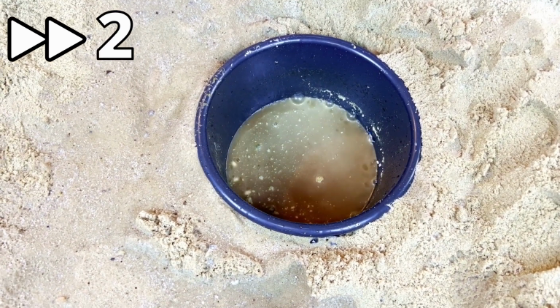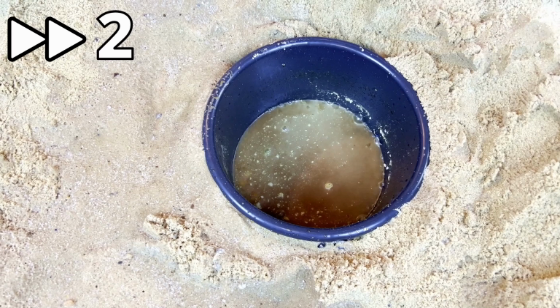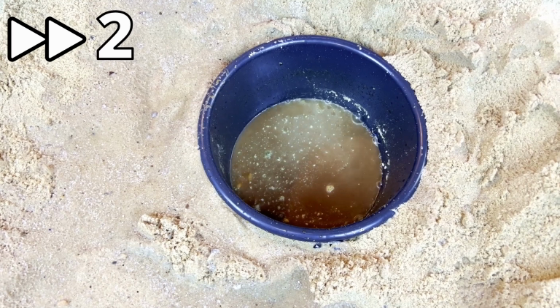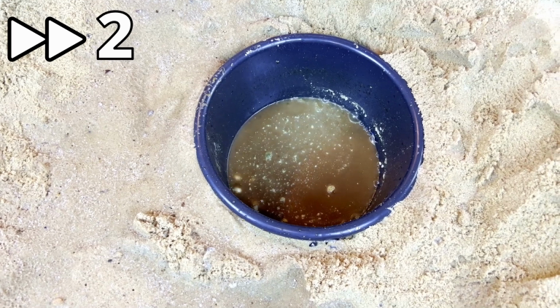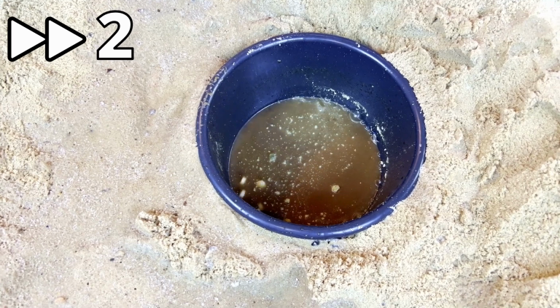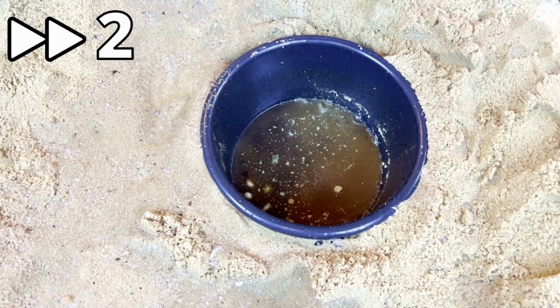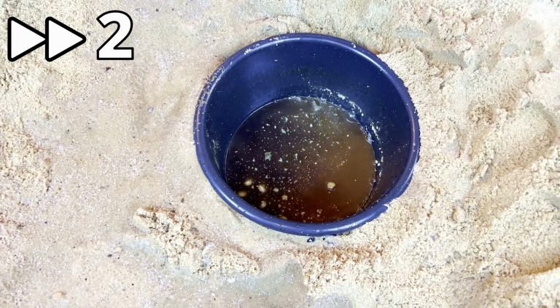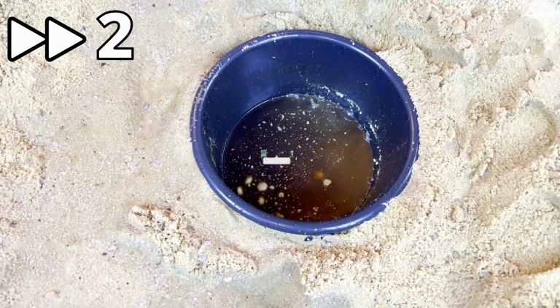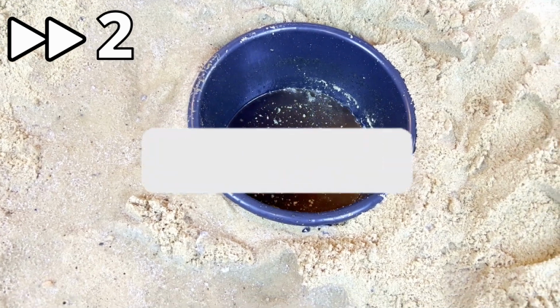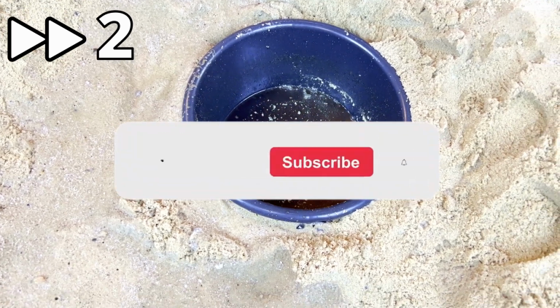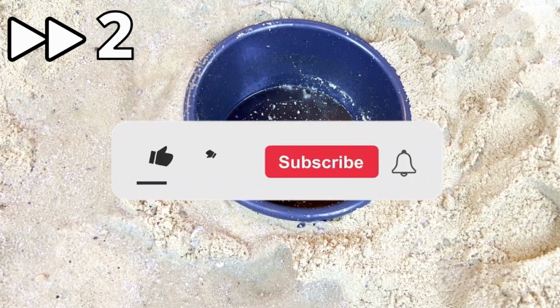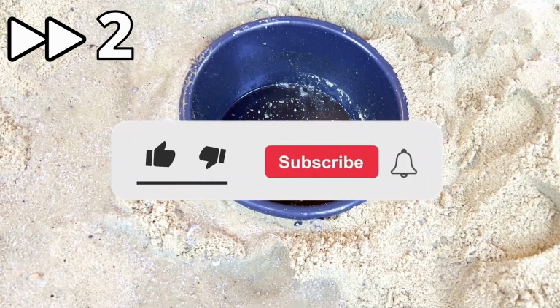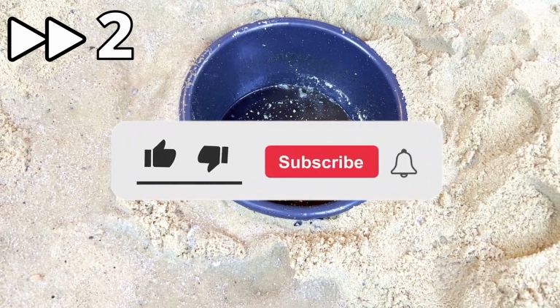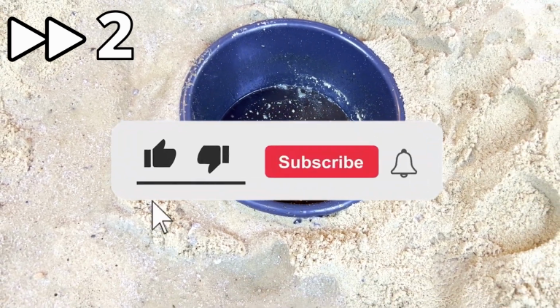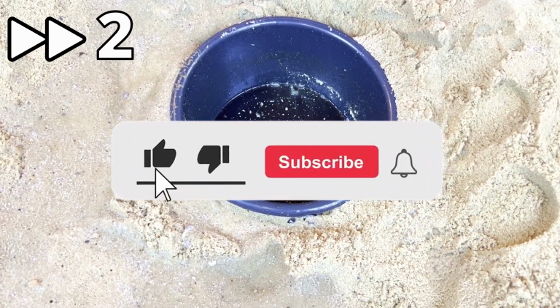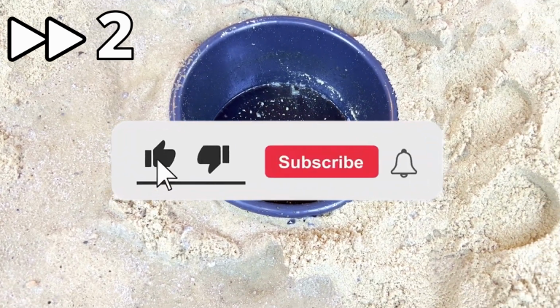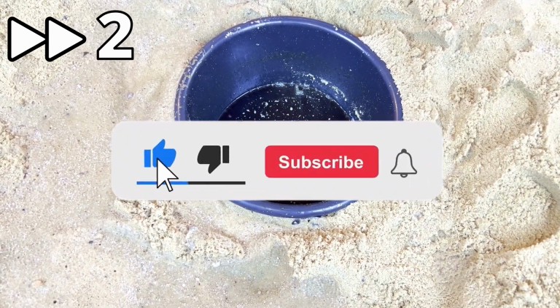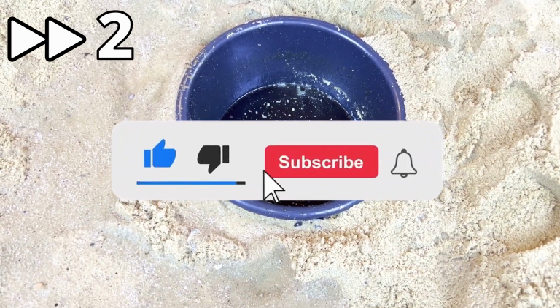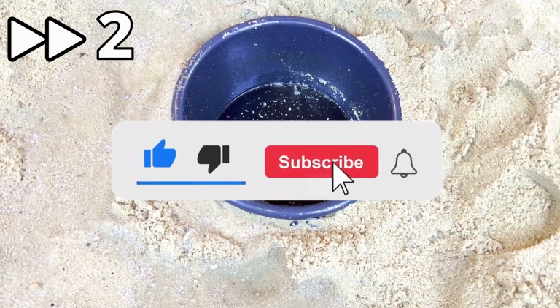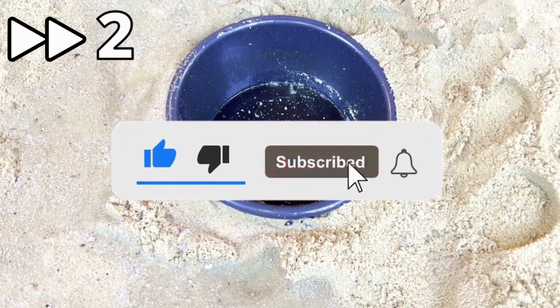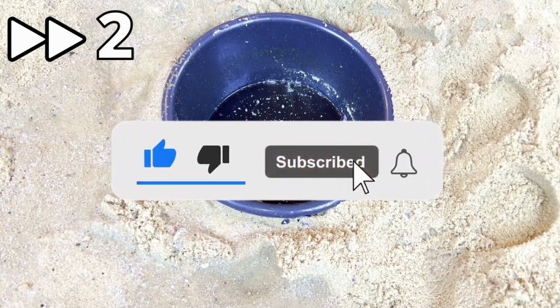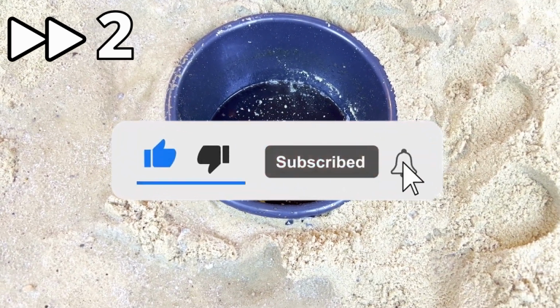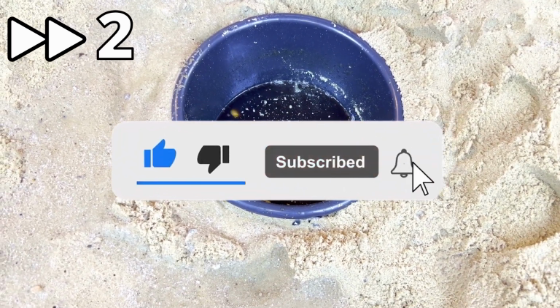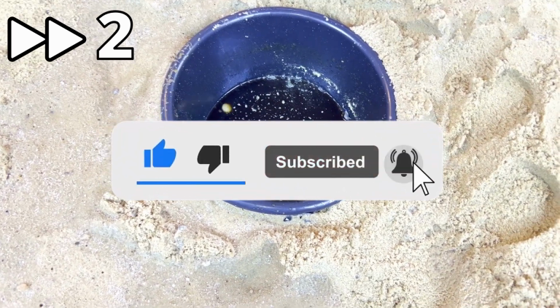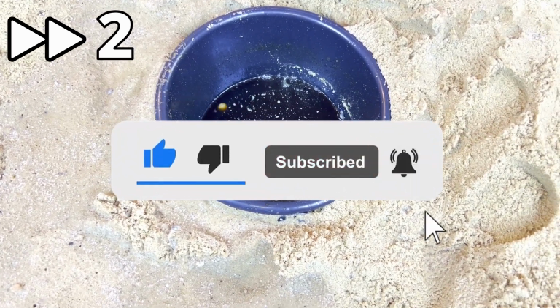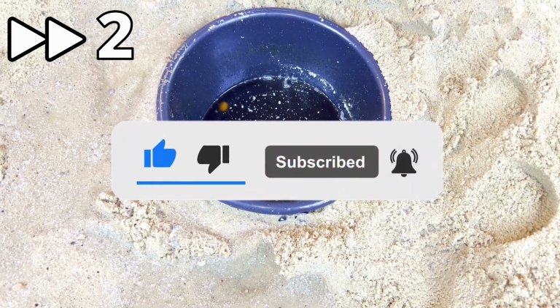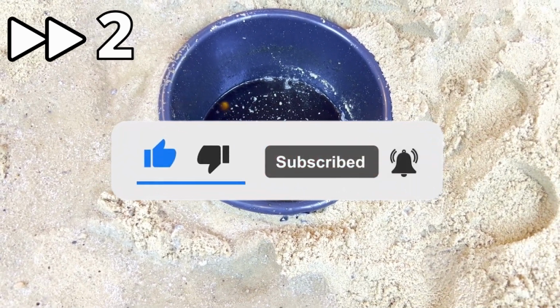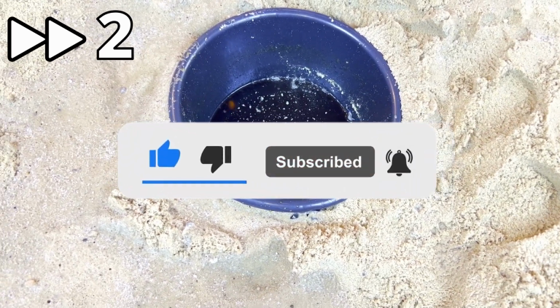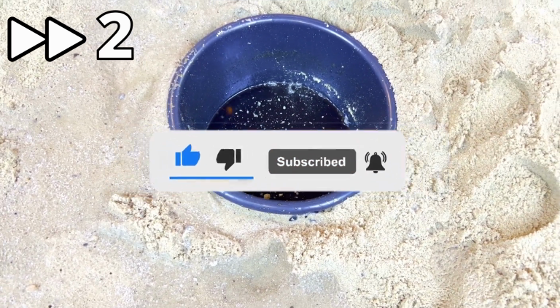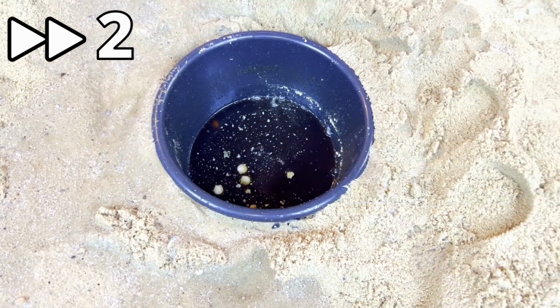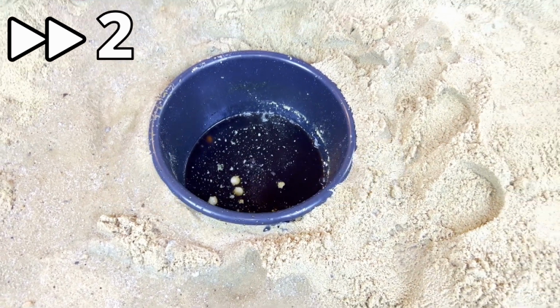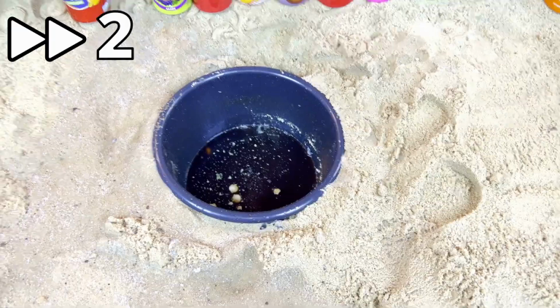Thank you for watching, guys. Please subscribe and like me, and also you can watch other videos. I will wait for you — bye bye!